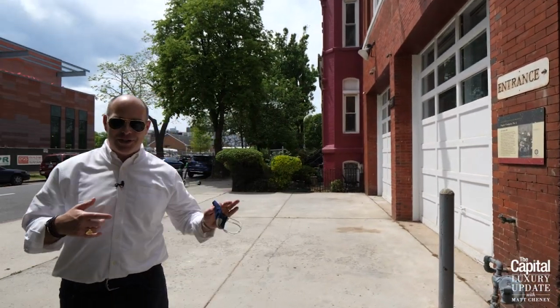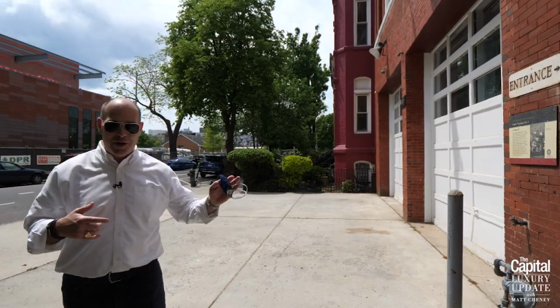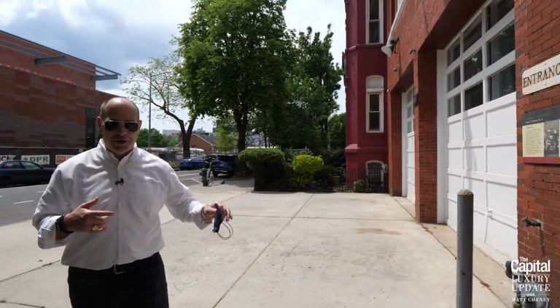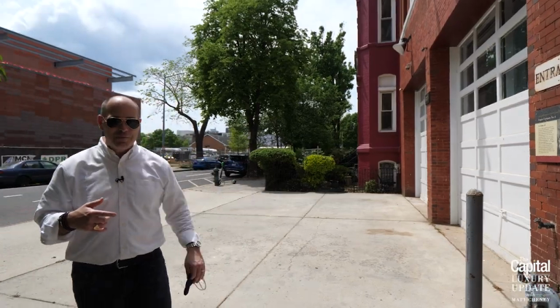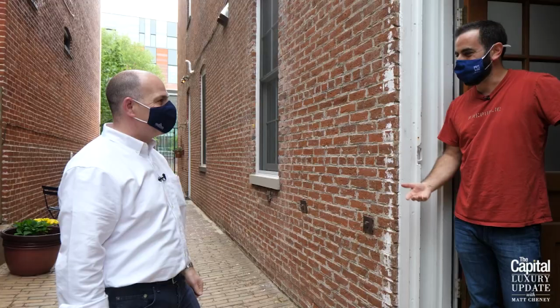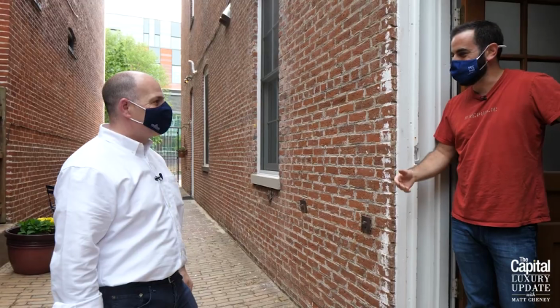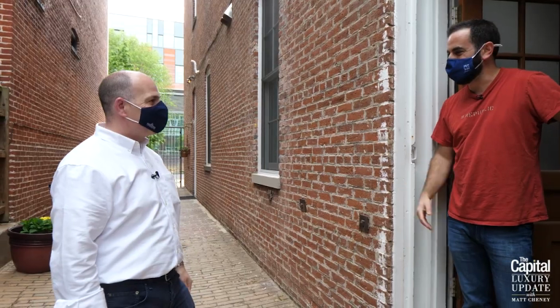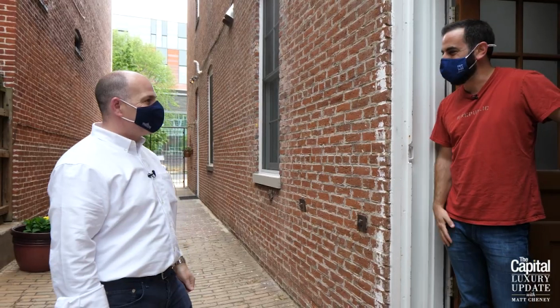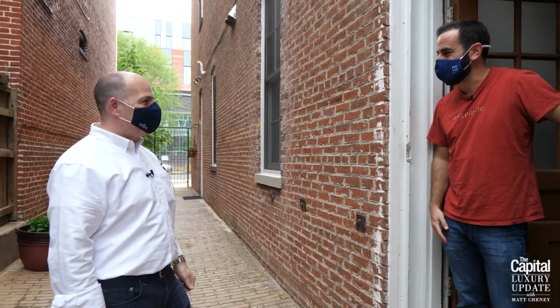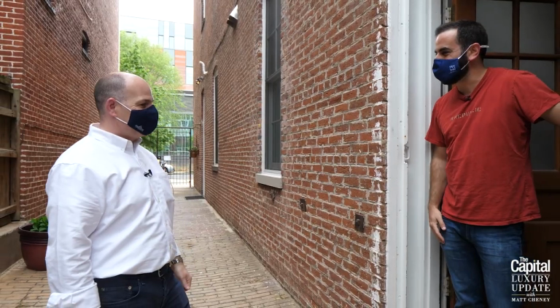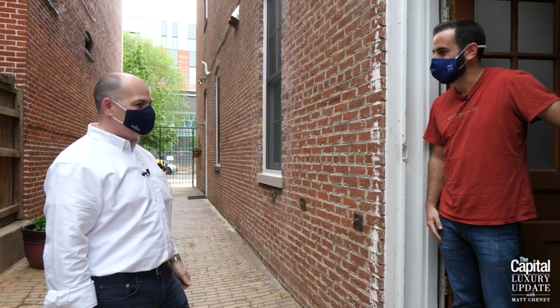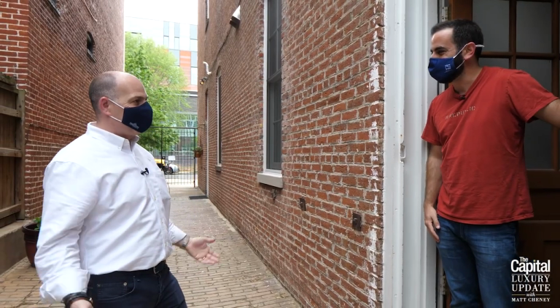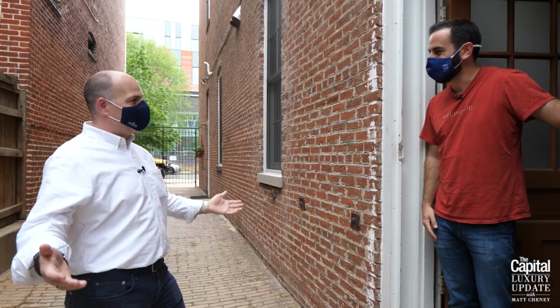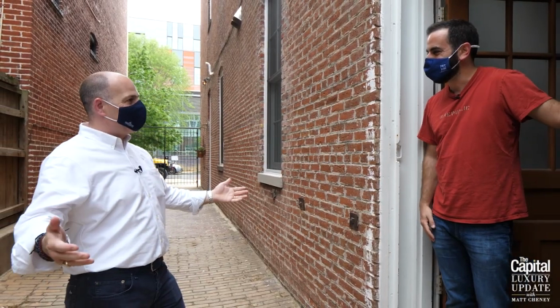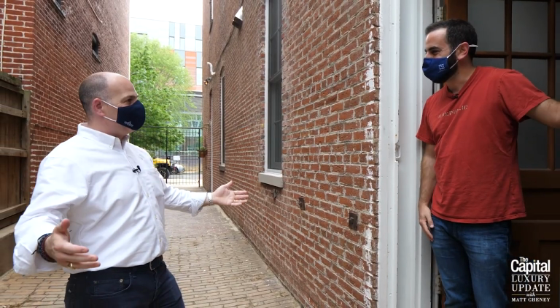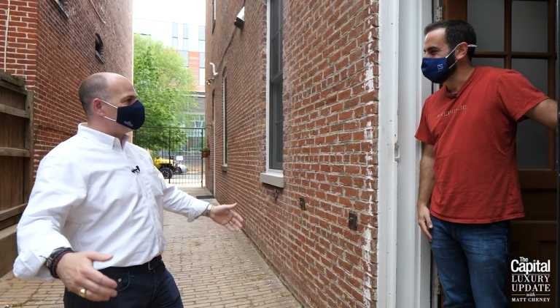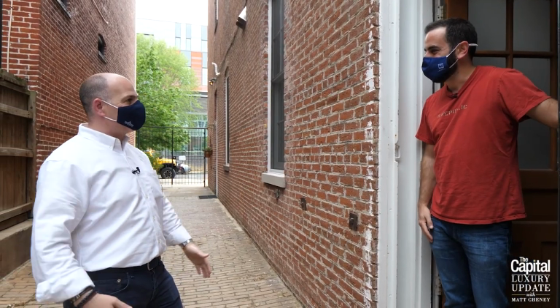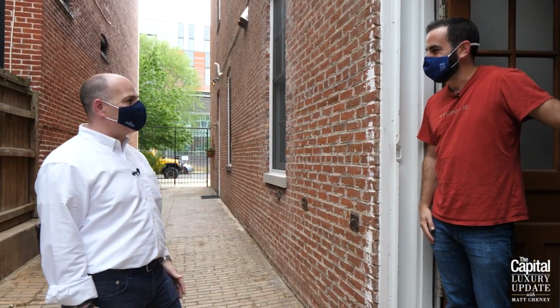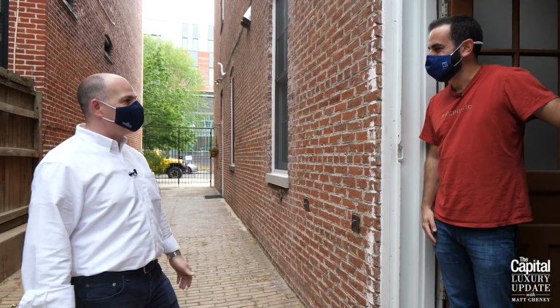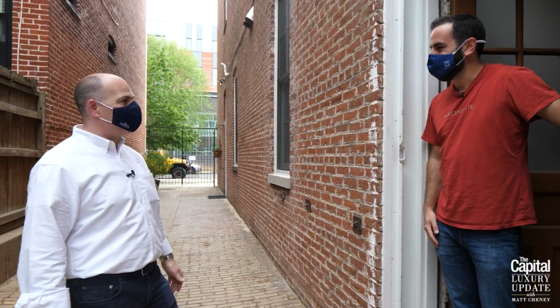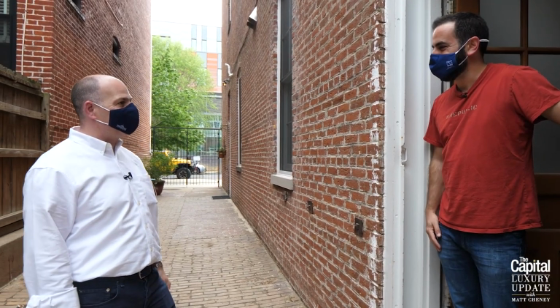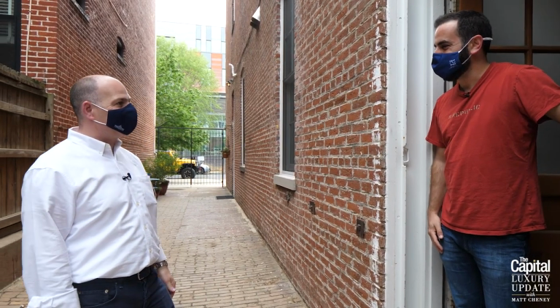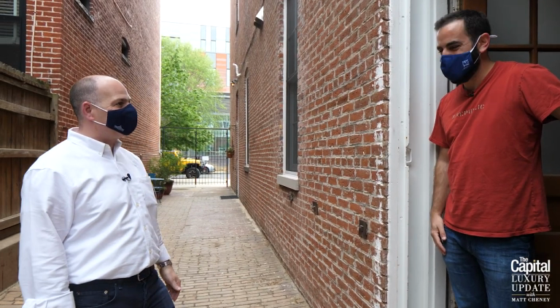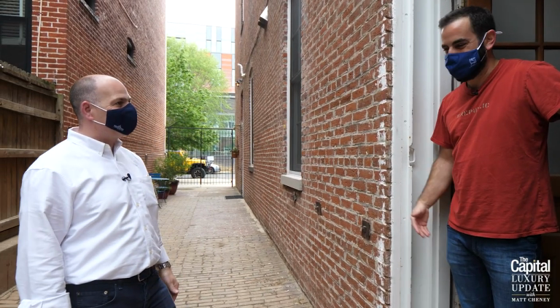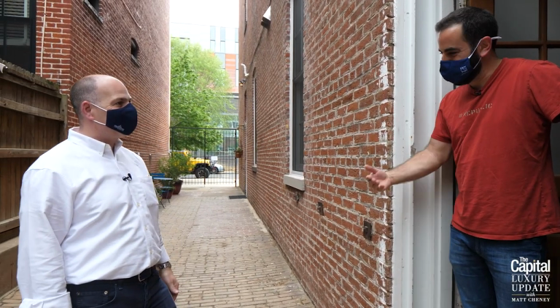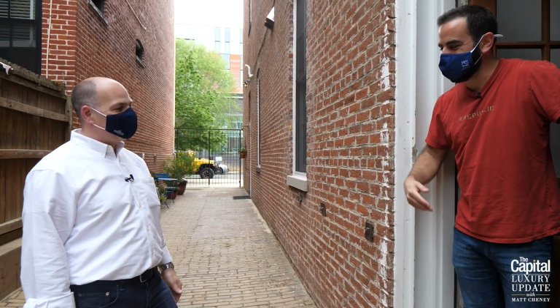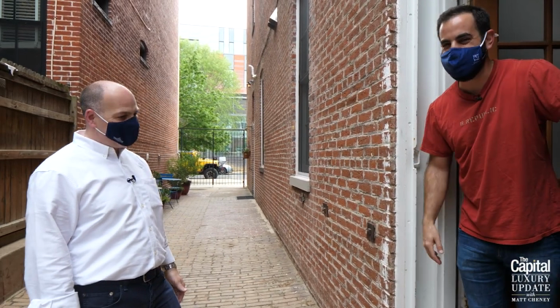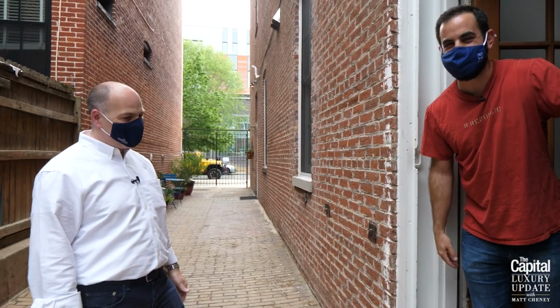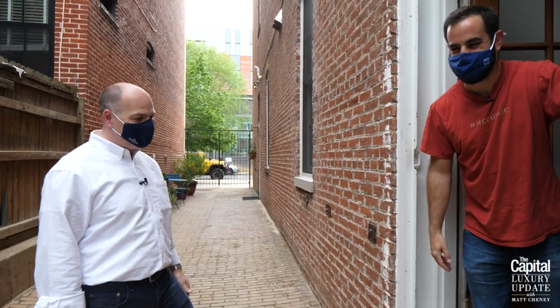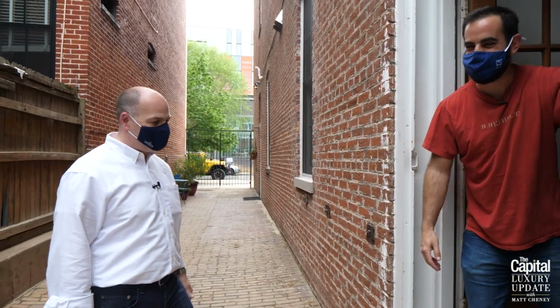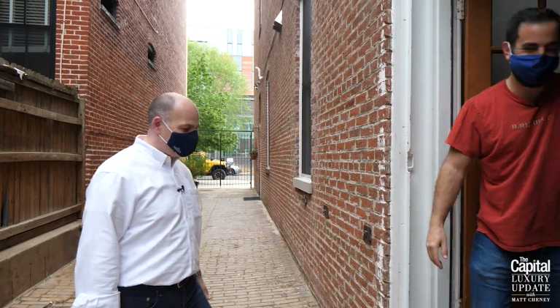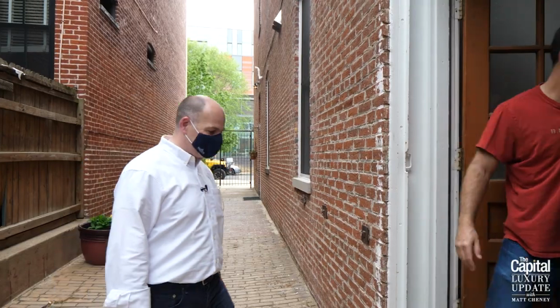Hey folks, welcome back to the latest episode of the Capital Luxury Update. Today we're going to check out a historic DC Firehouse that's been turned into an Airbnb. We're going to meet my friend Mike Abinante. He's the owner. Welcome to the Firehouse. Thank you for having us, looking forward to the tour. Come on in guys, let's do this.